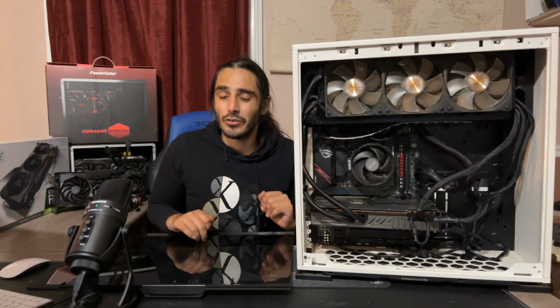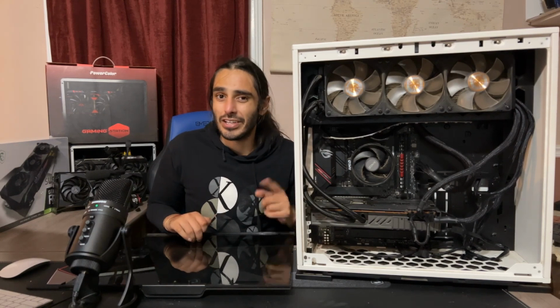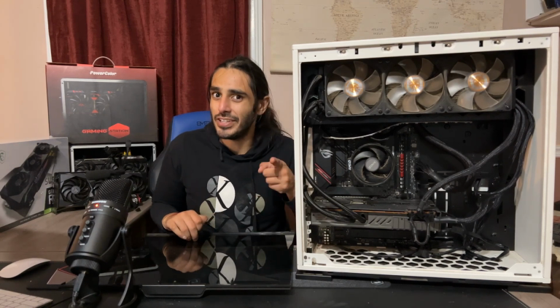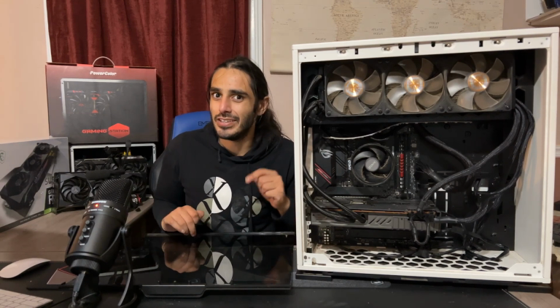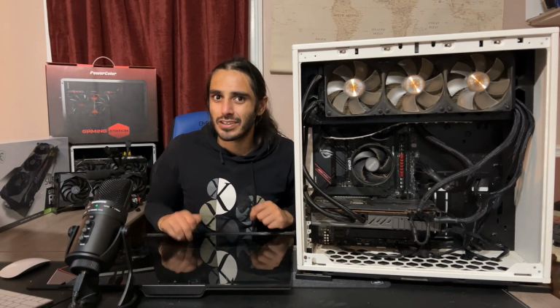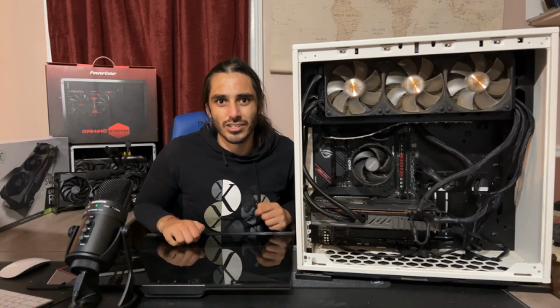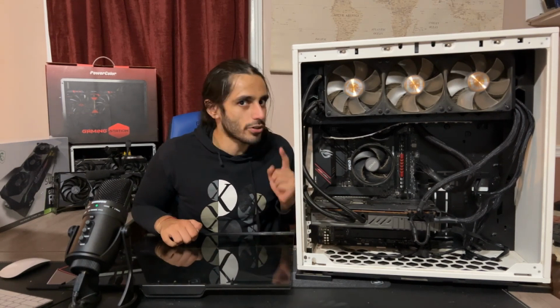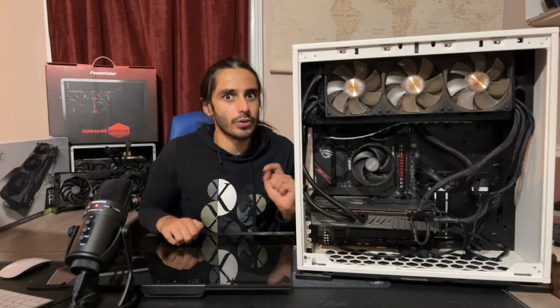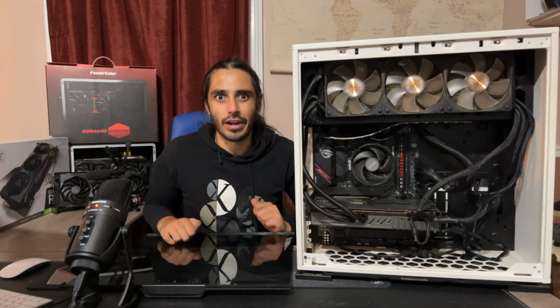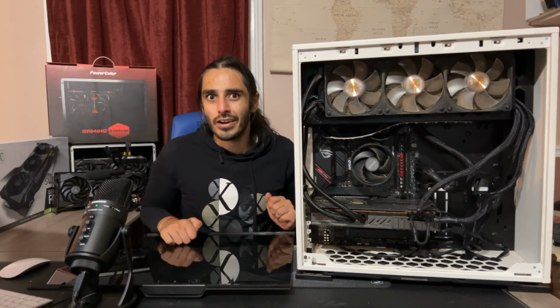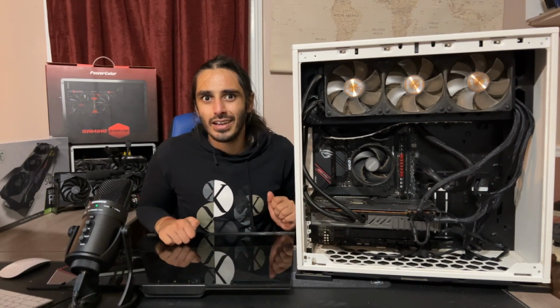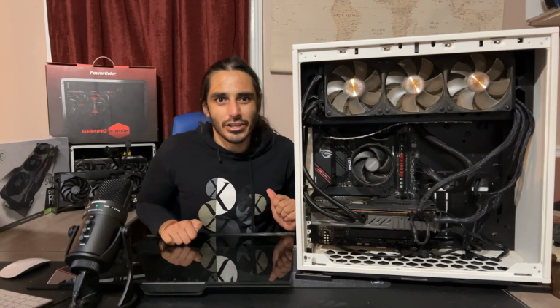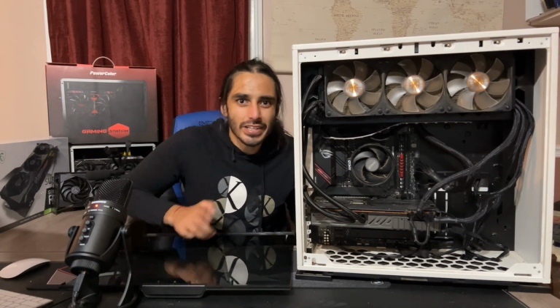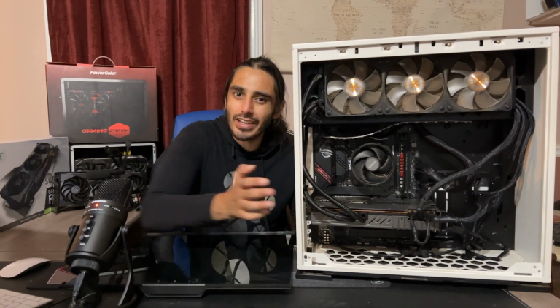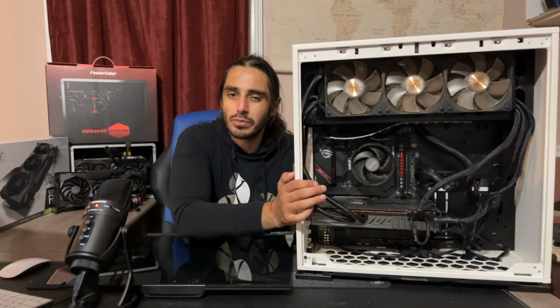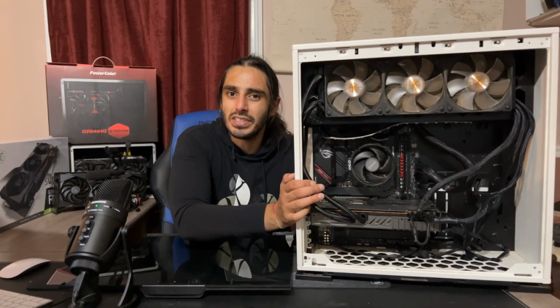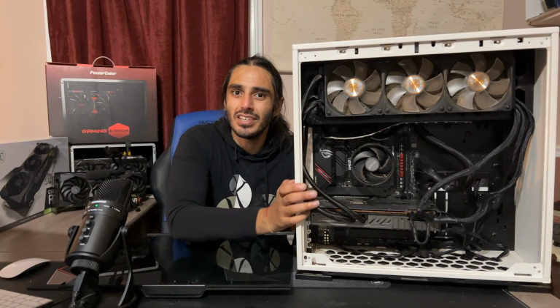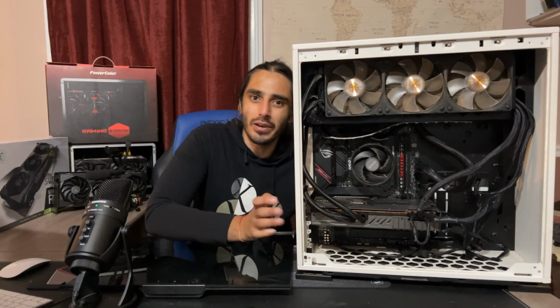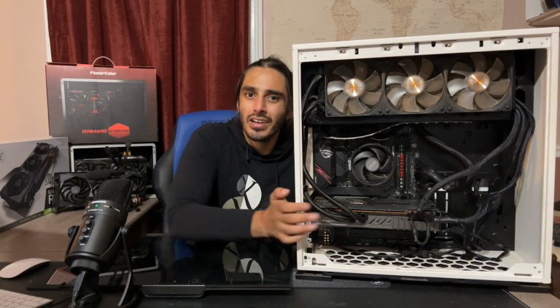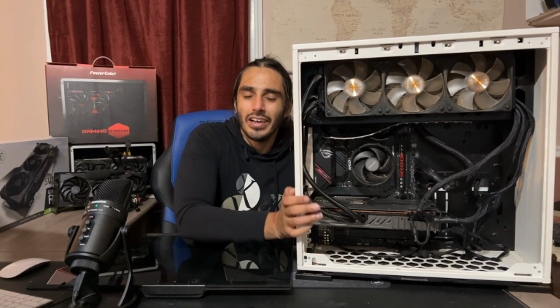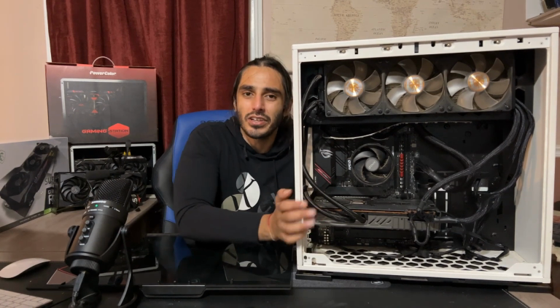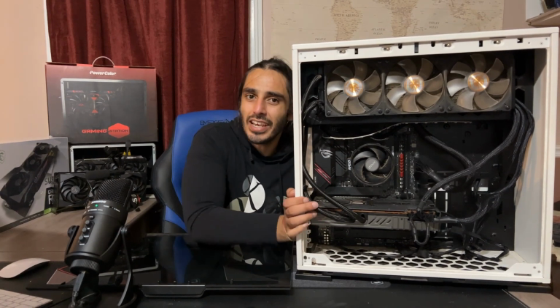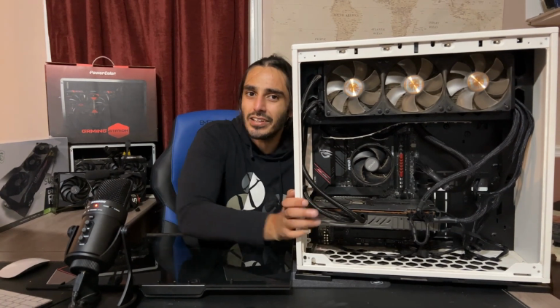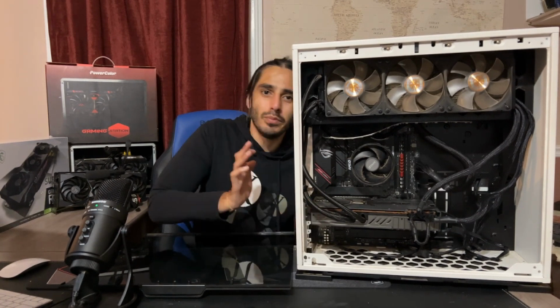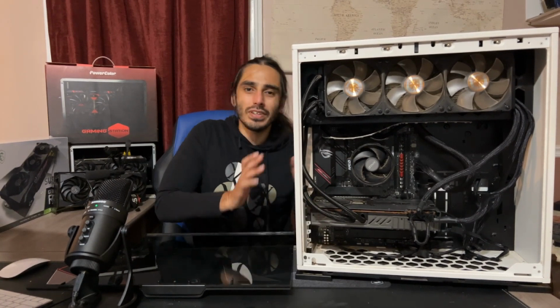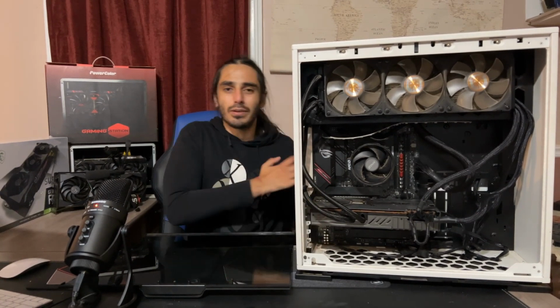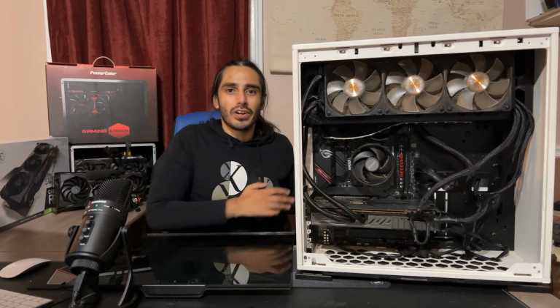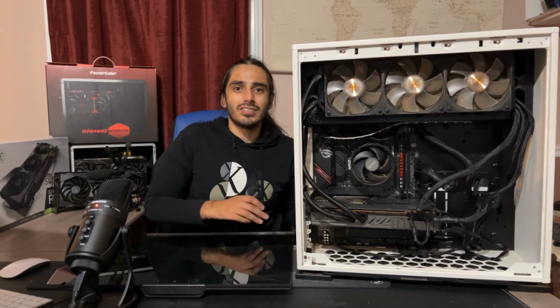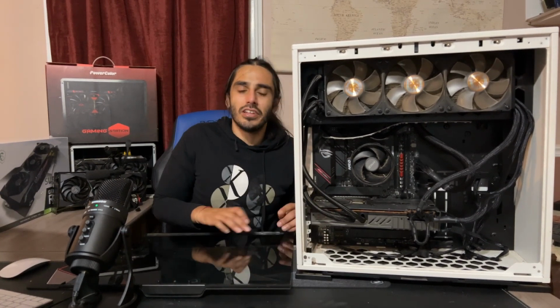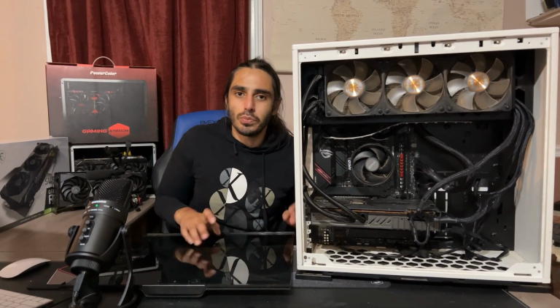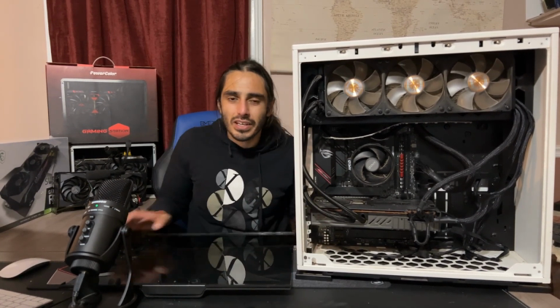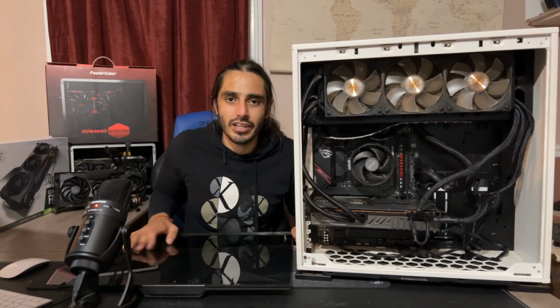And you did, because you're a go-getter. You take this PC and you move it somewhere else and then you plug it in.